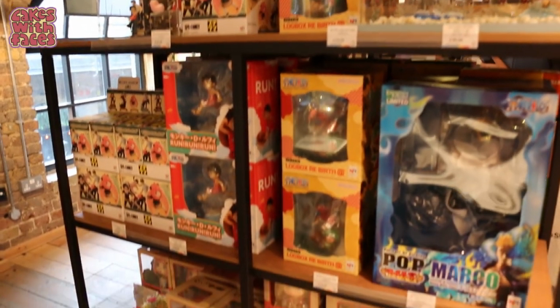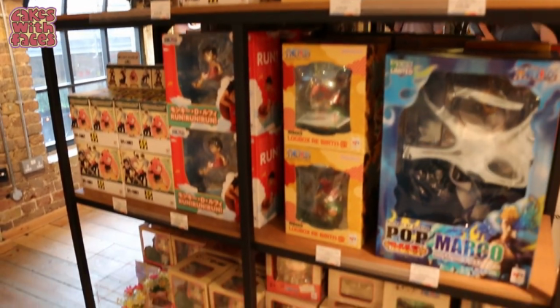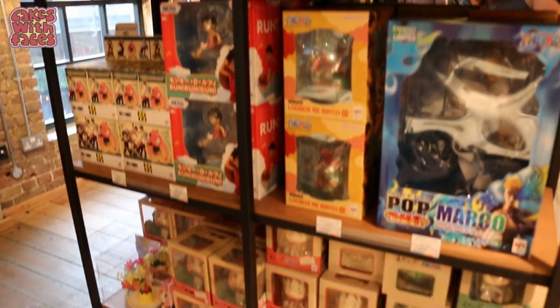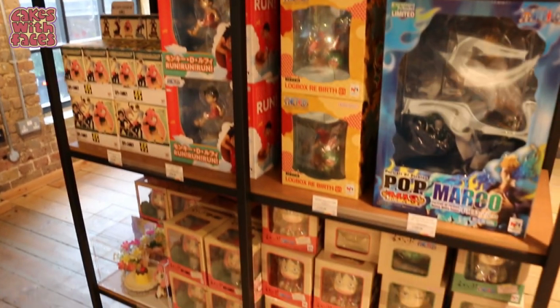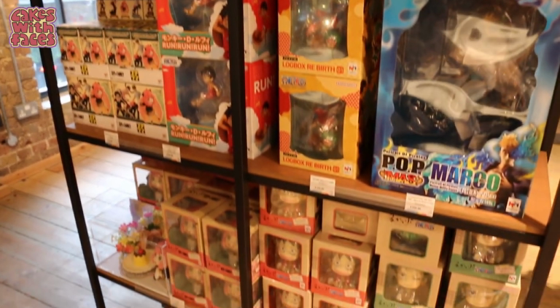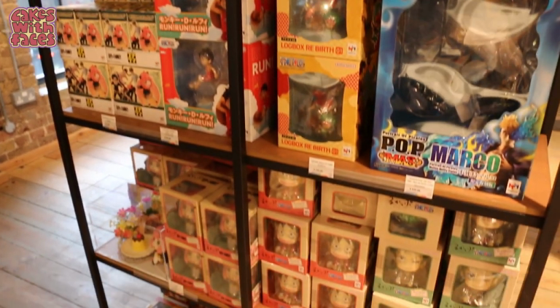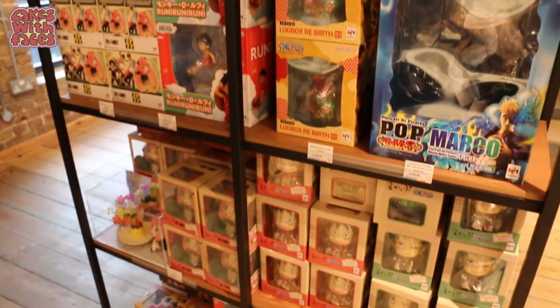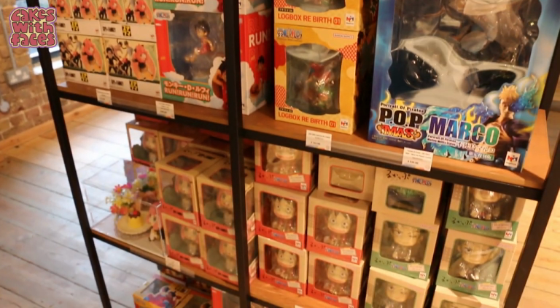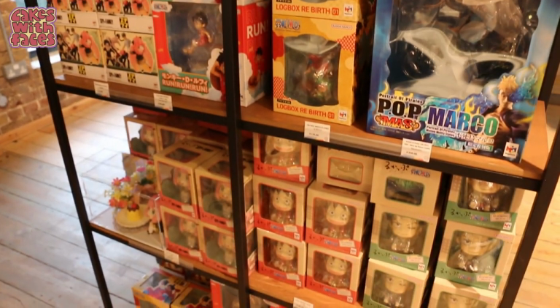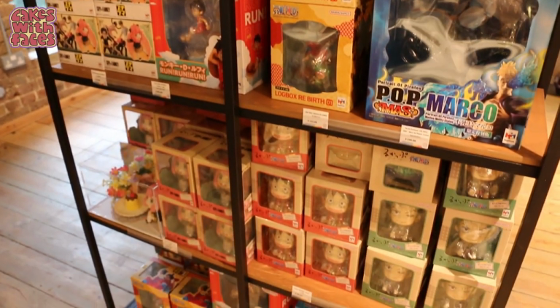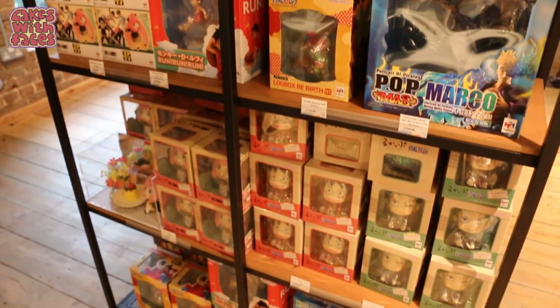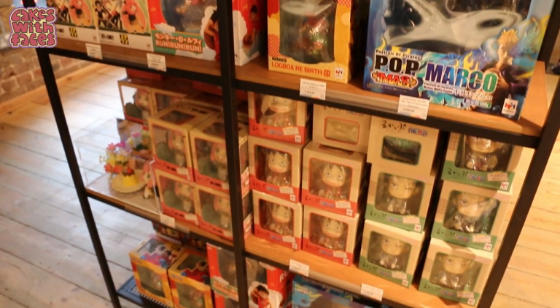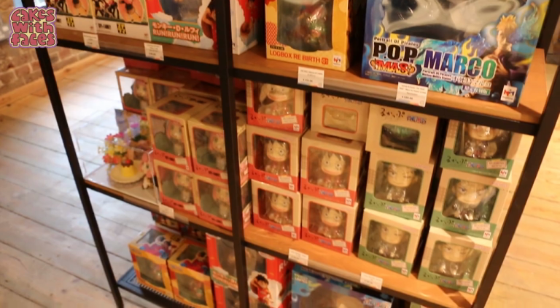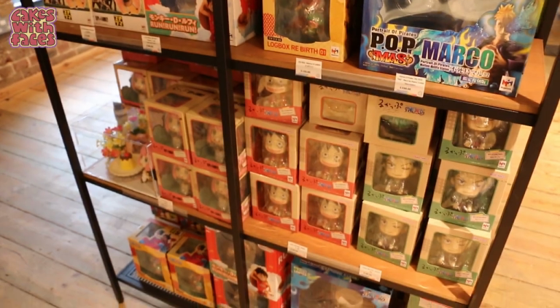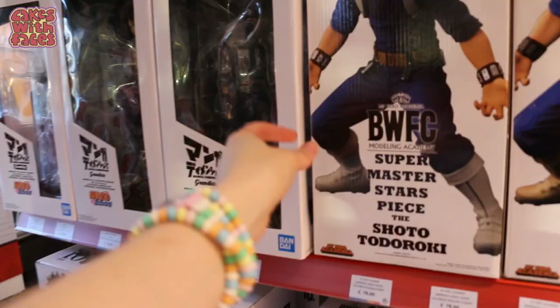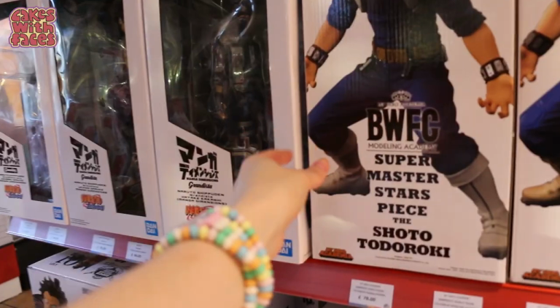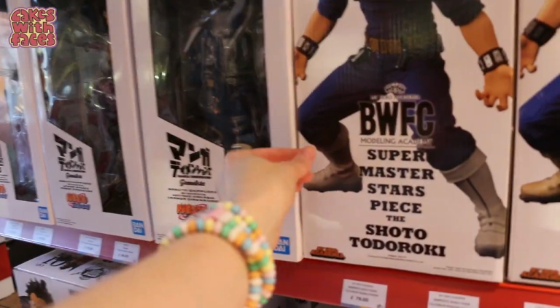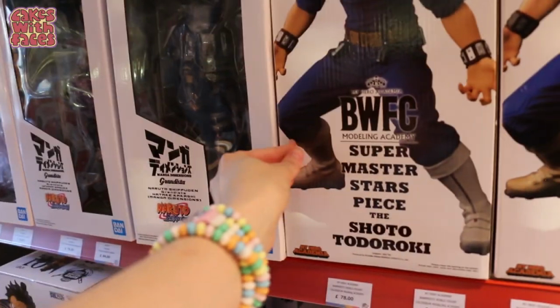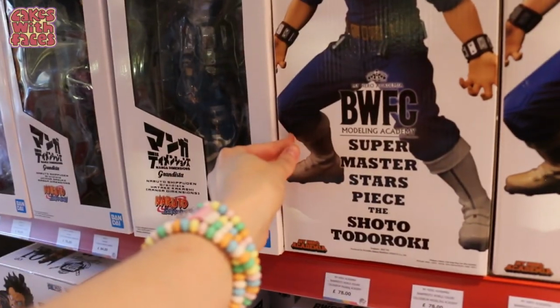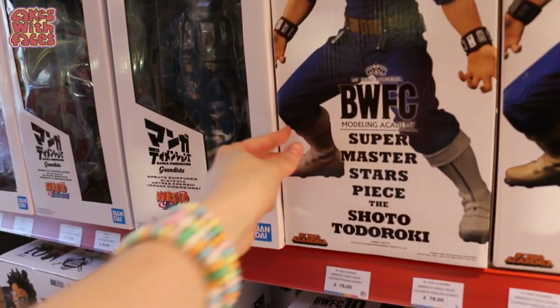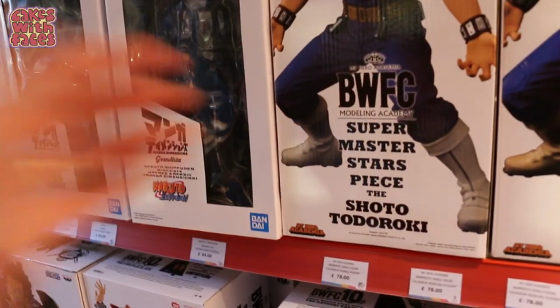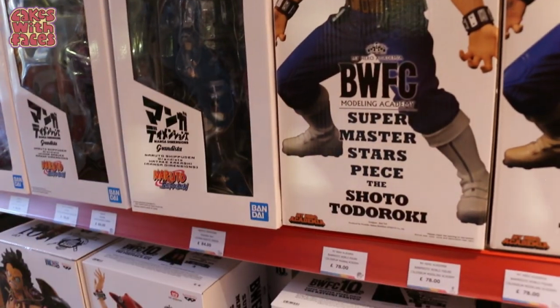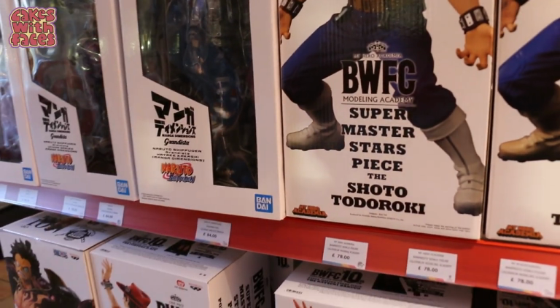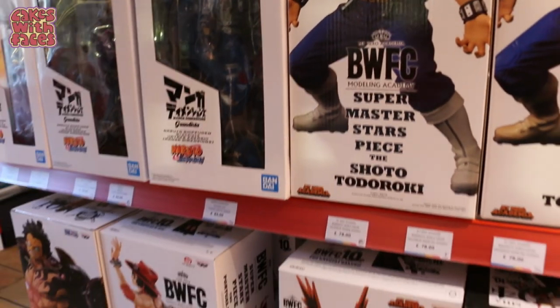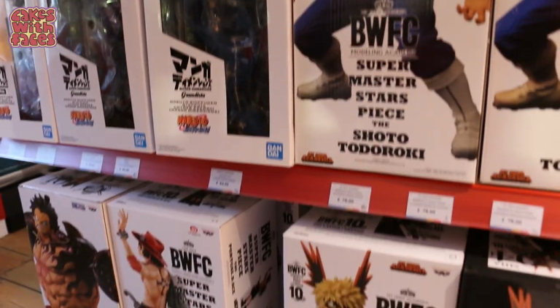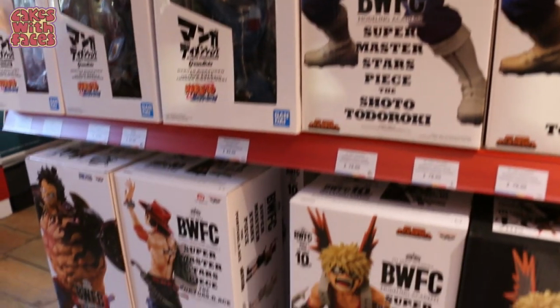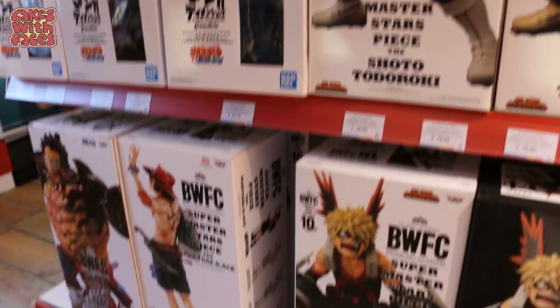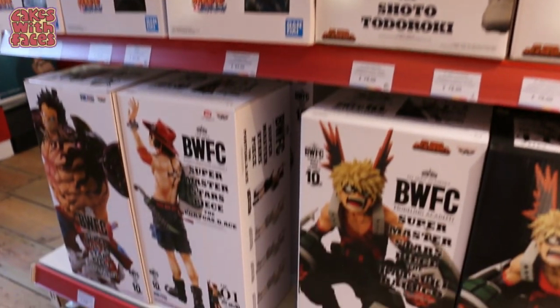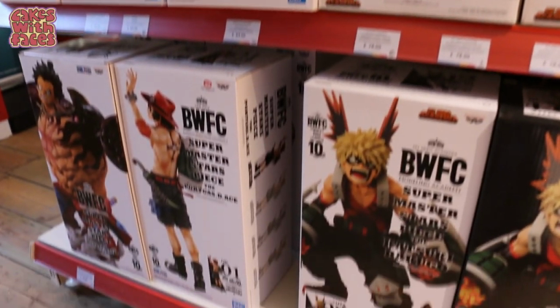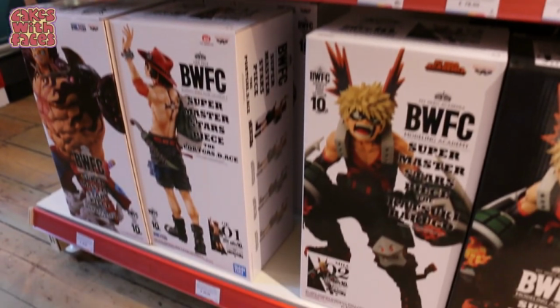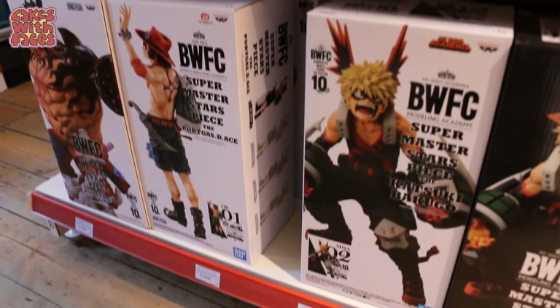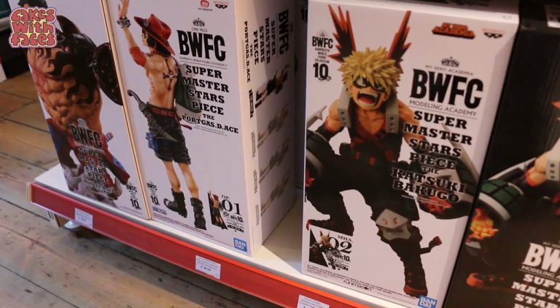We've got a little shelf of figures — it's just like a department store, all anime stuff. These are some big boxes that would take up a good amount of suitcase space if you bought them in Japan.